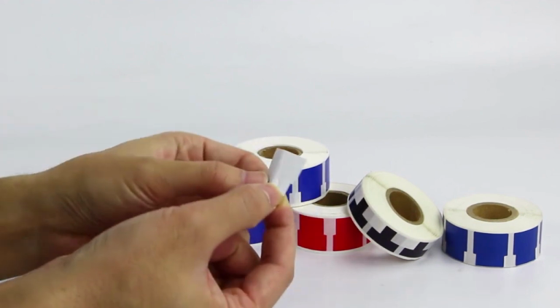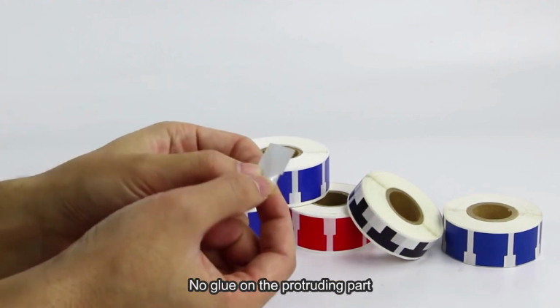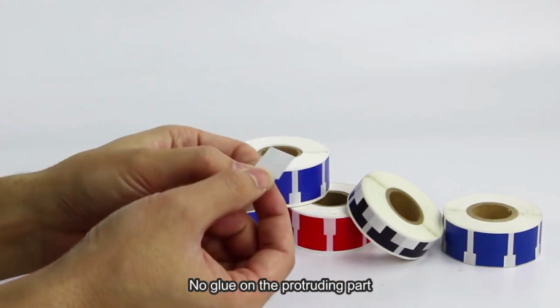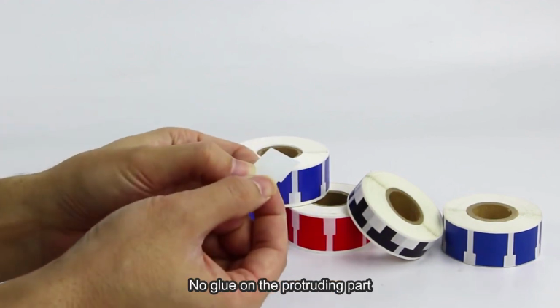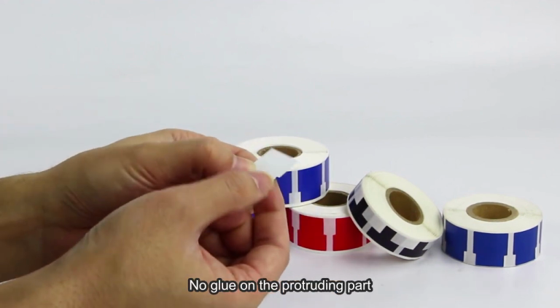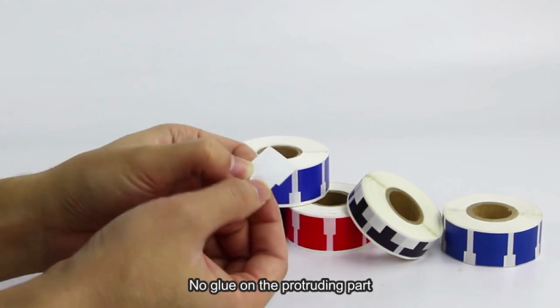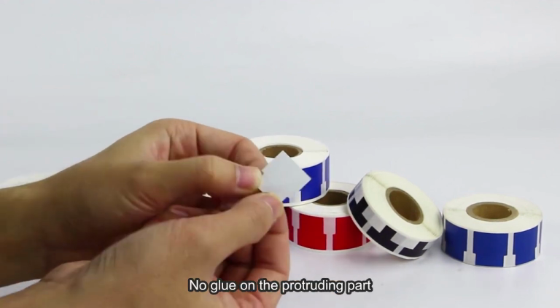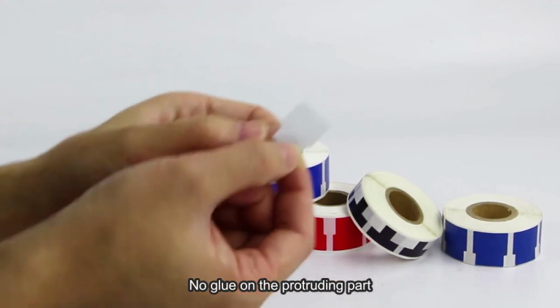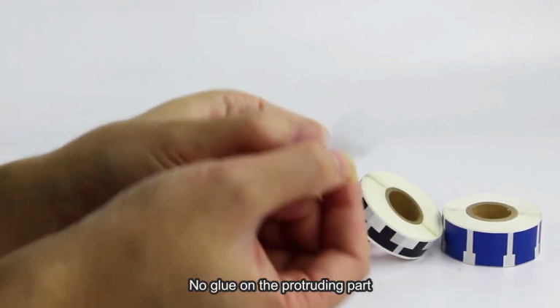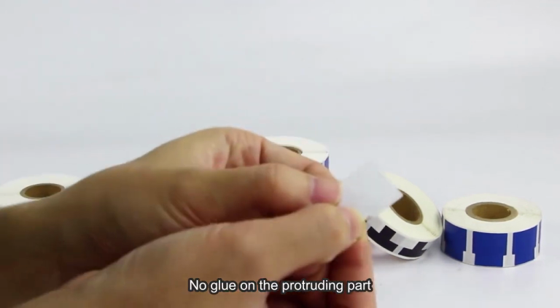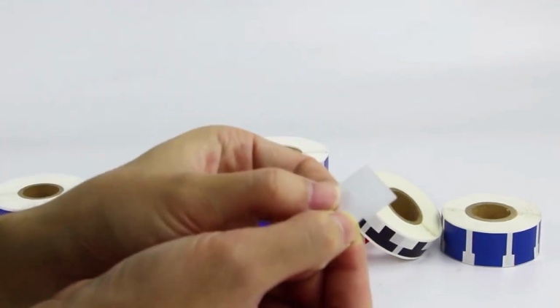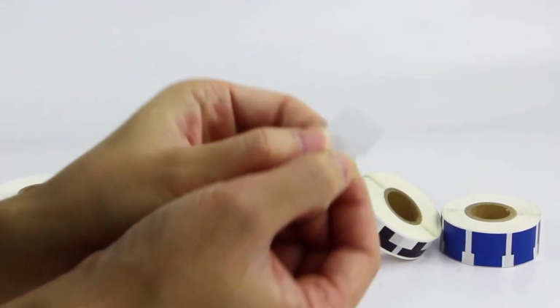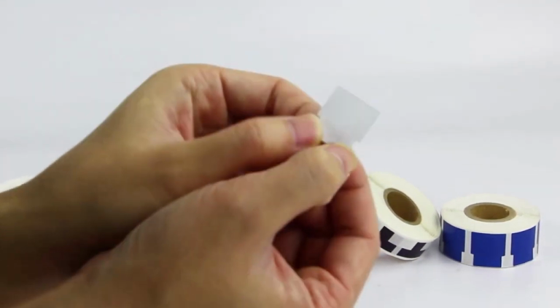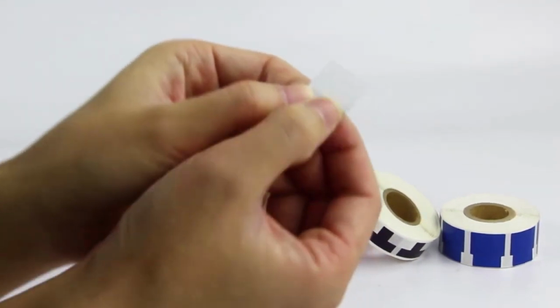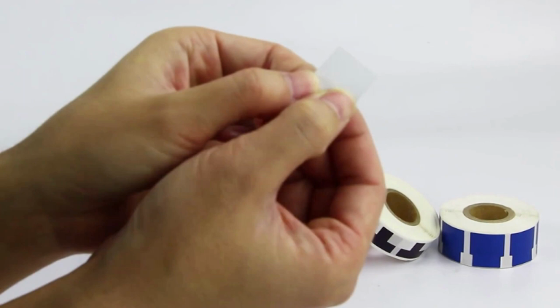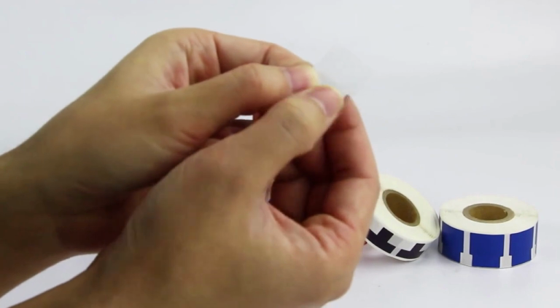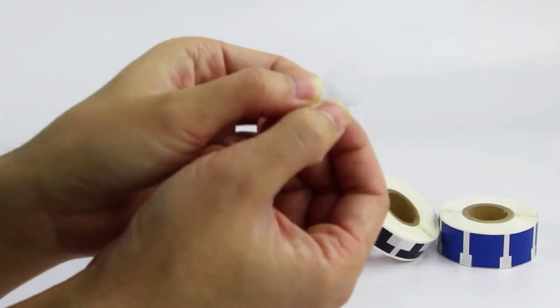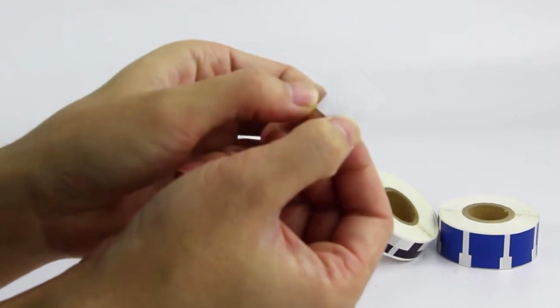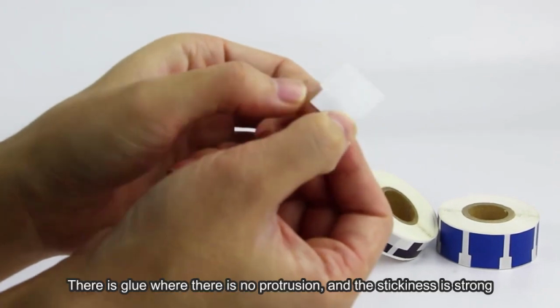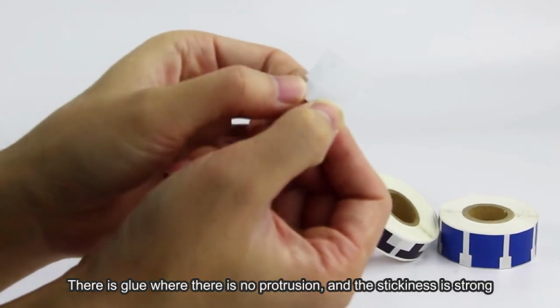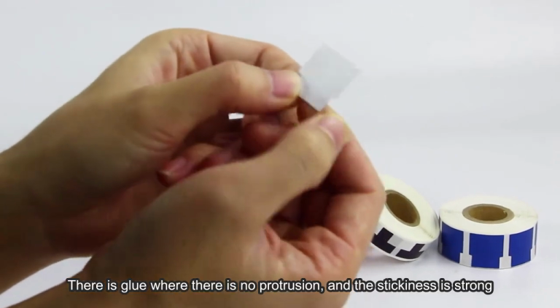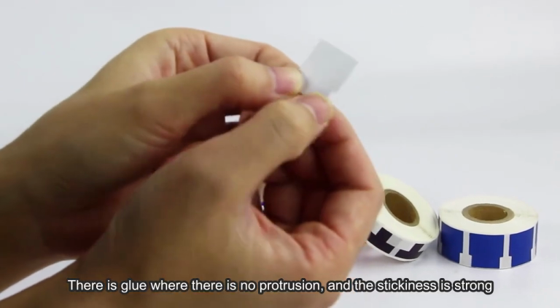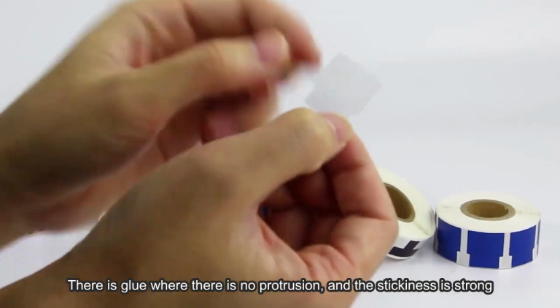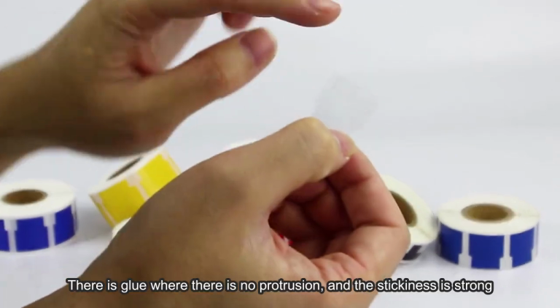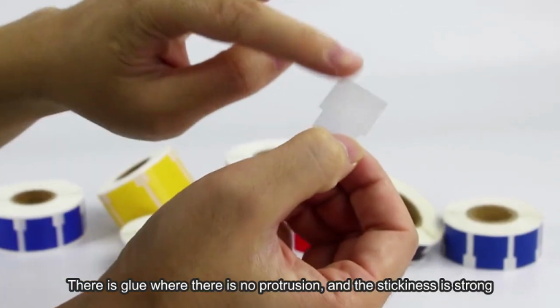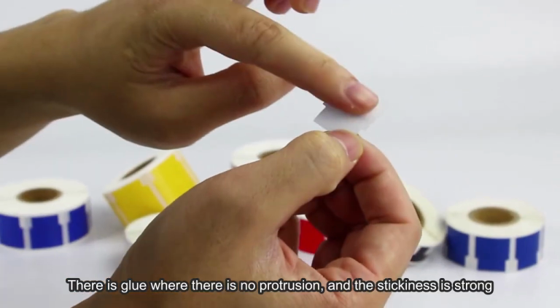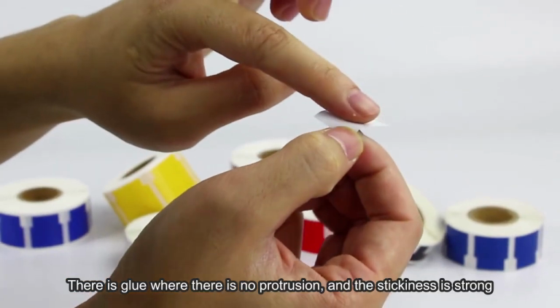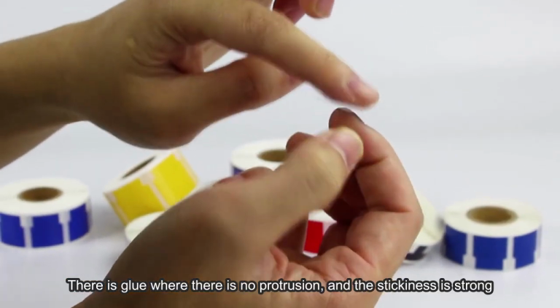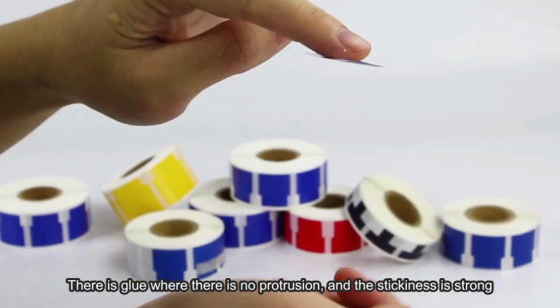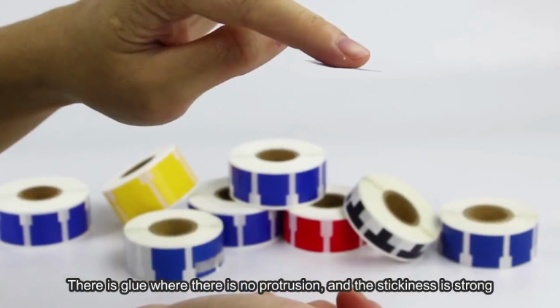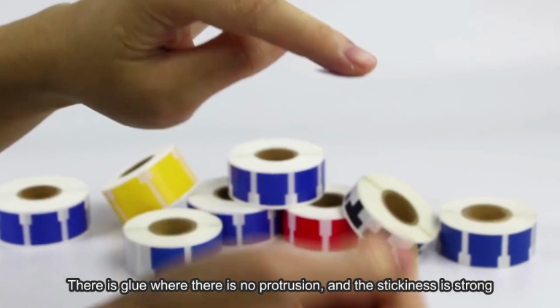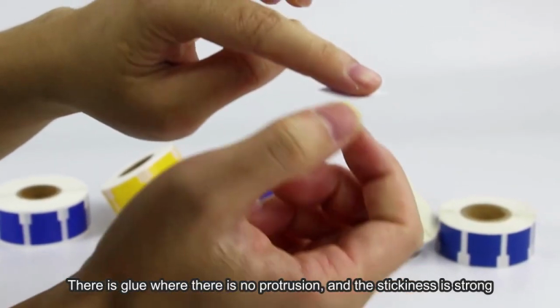There is no glue on the protruding part, but there is glue where there is no protrusion, and the stickiness is strong.